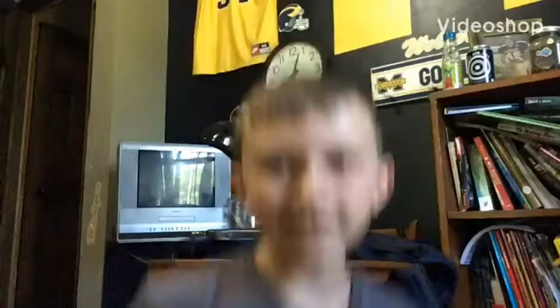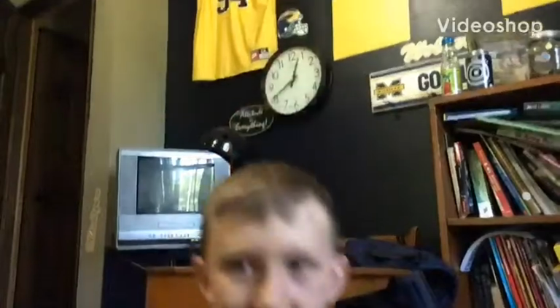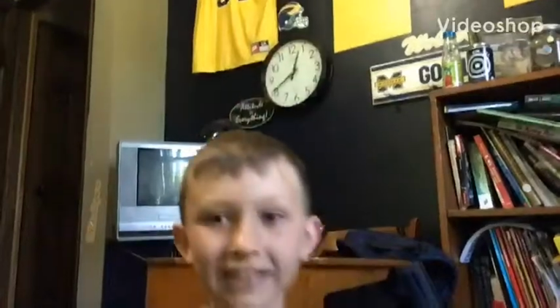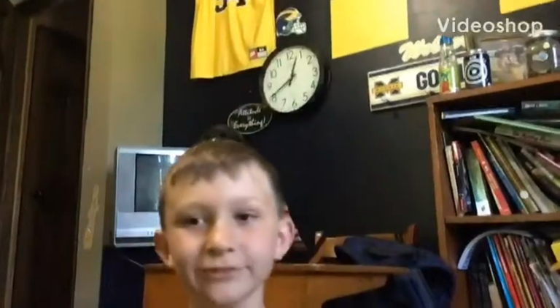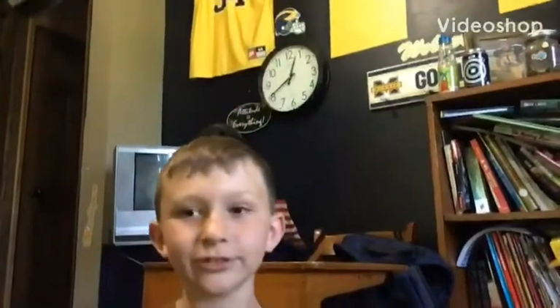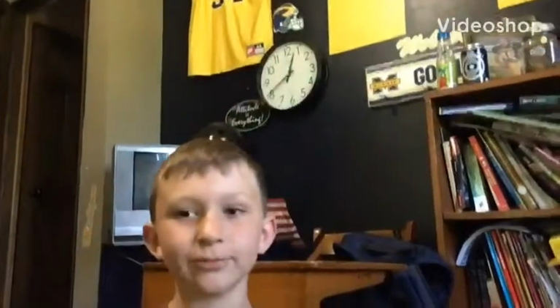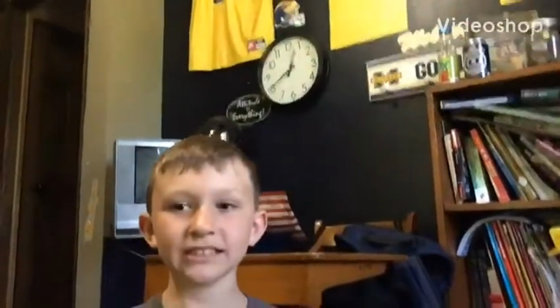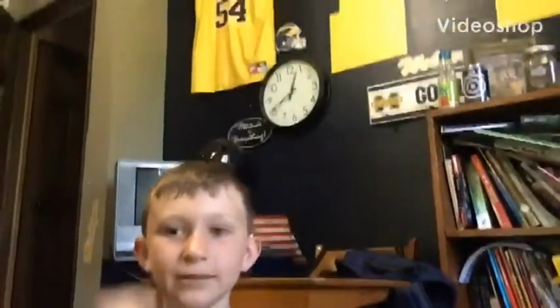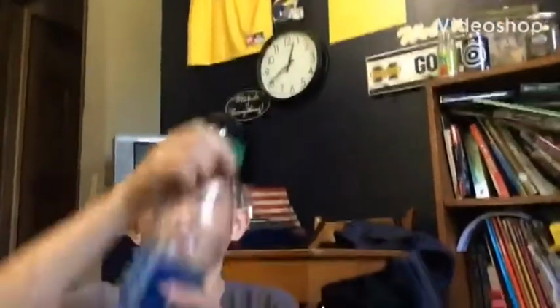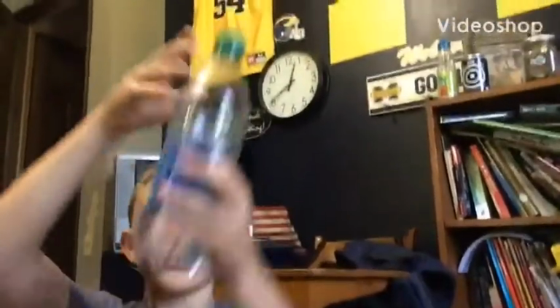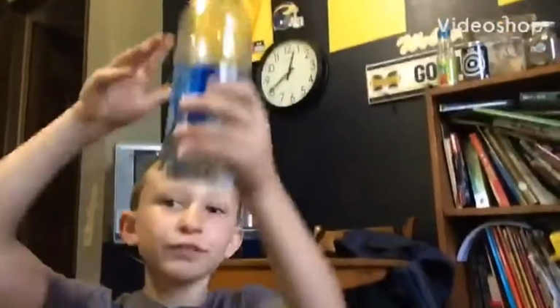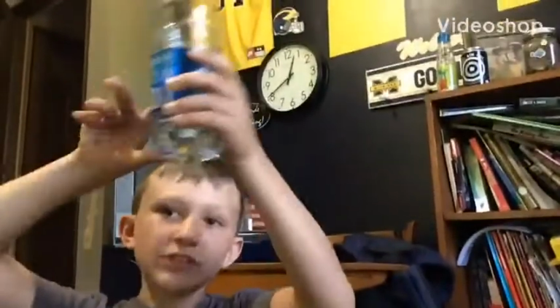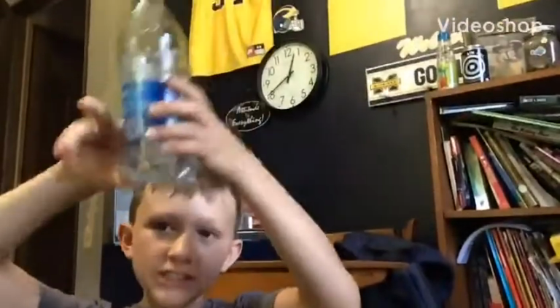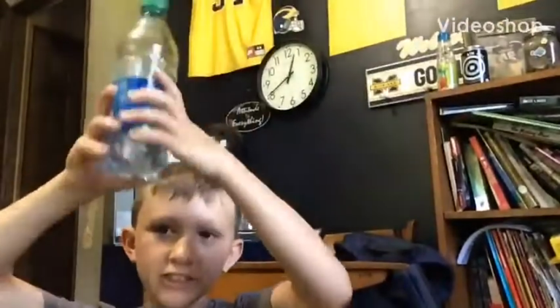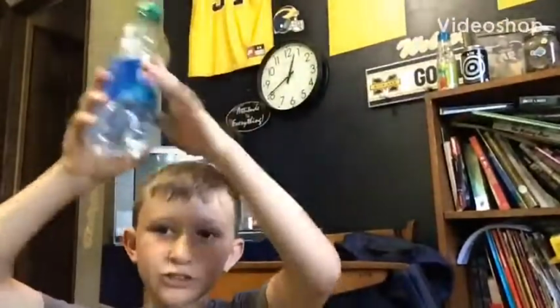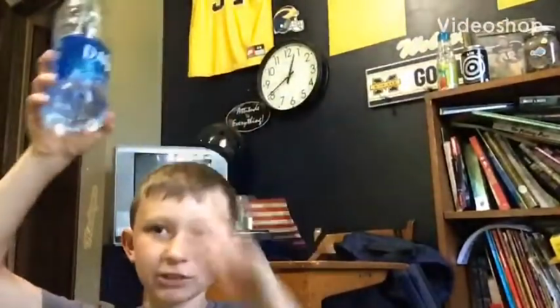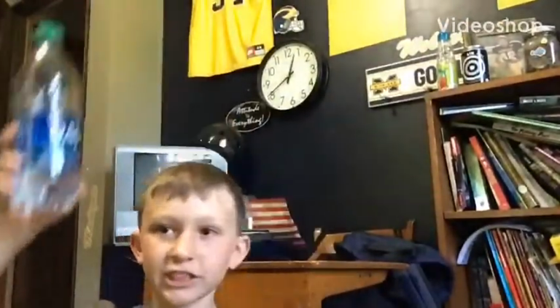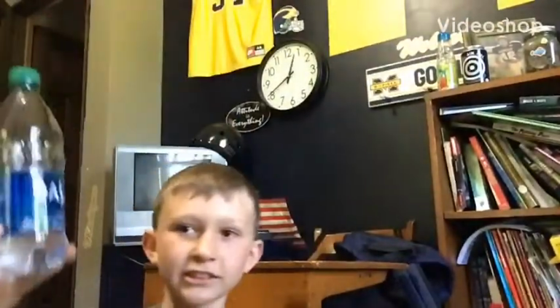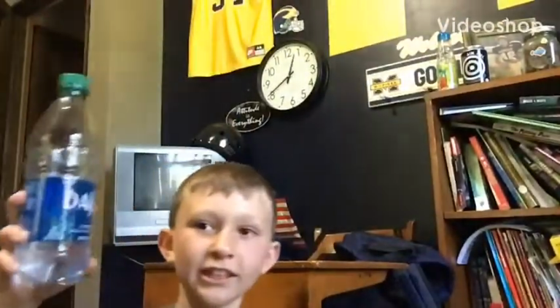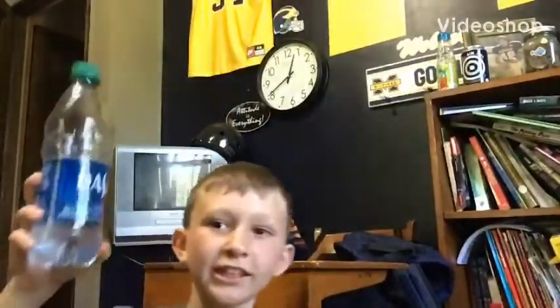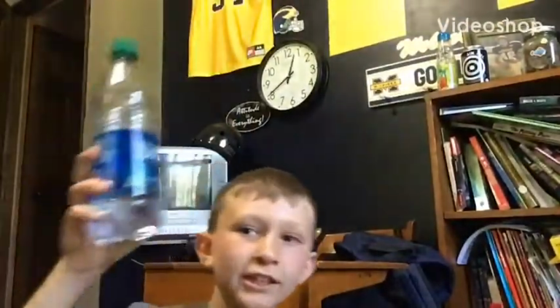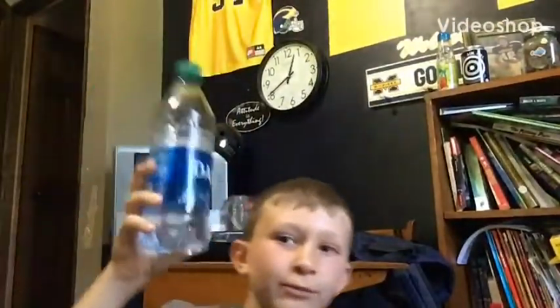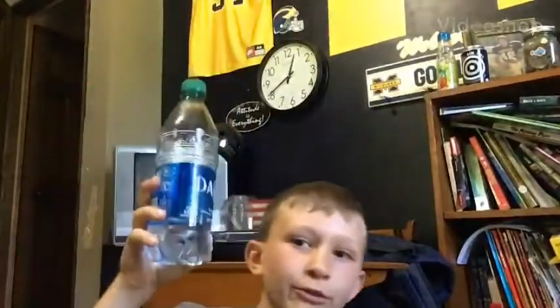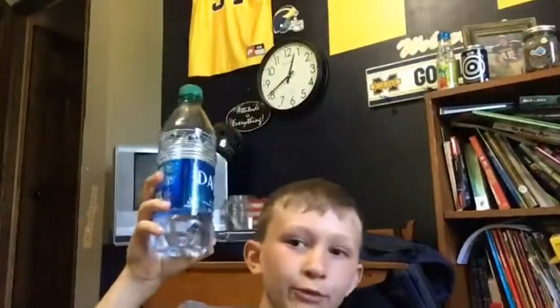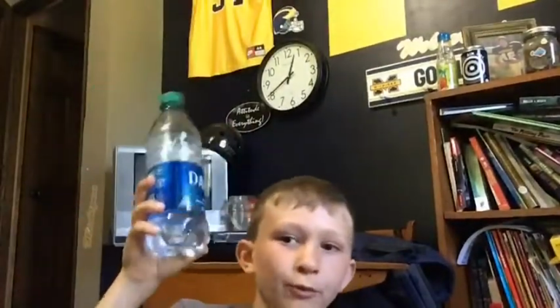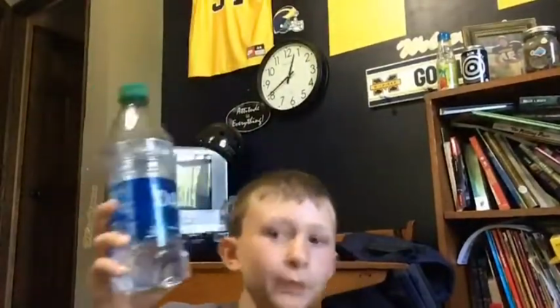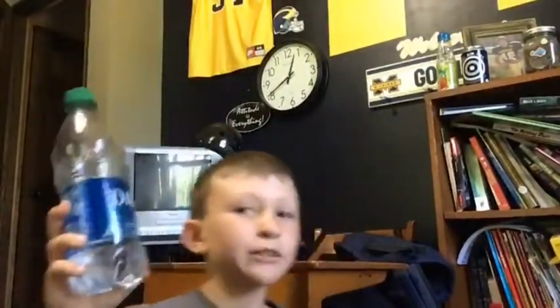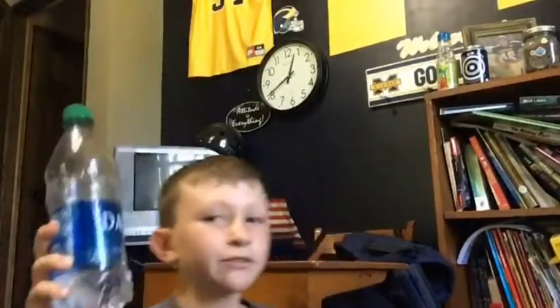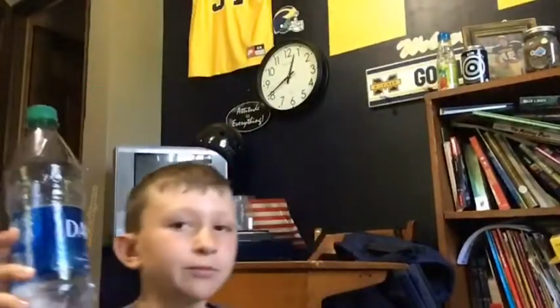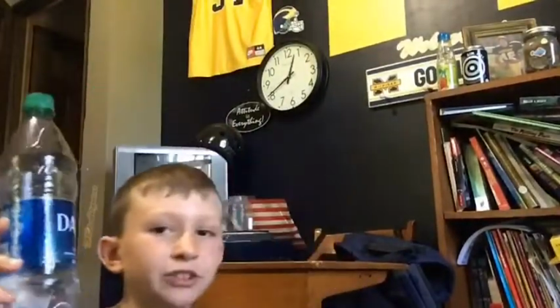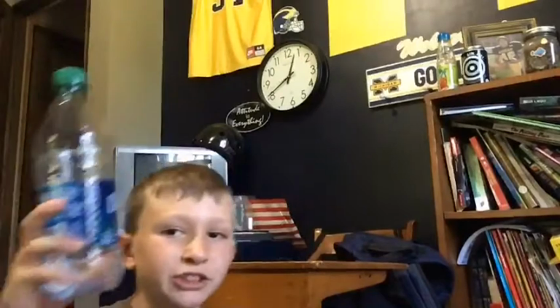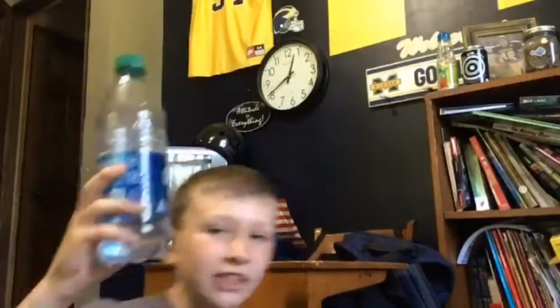Hi guys, welcome back to episode 15 of Ninja with Jack. Today we're doing water bottle flip trick shots.